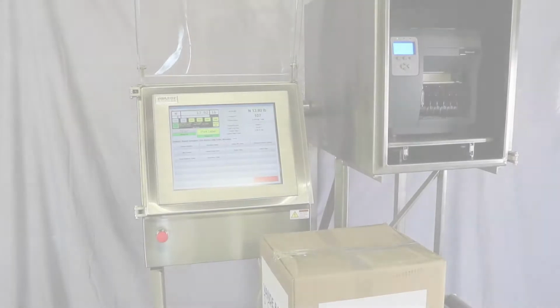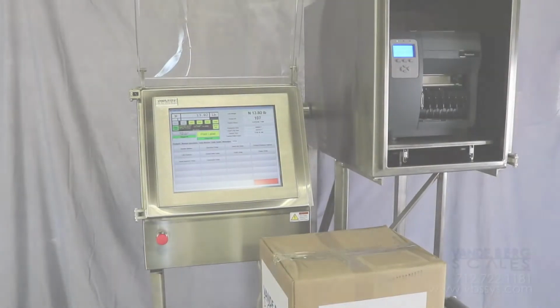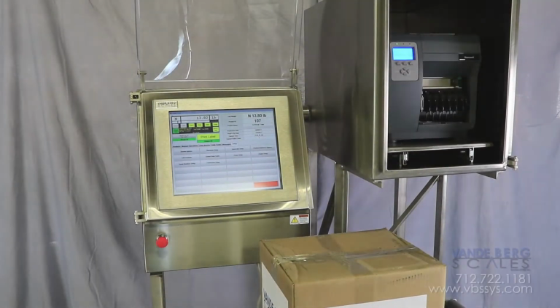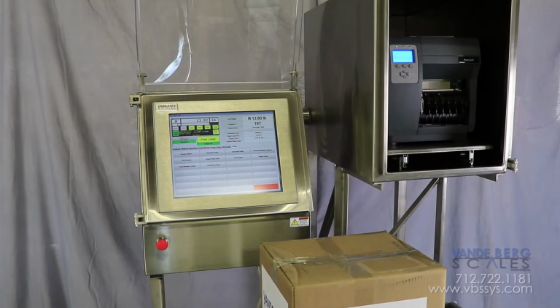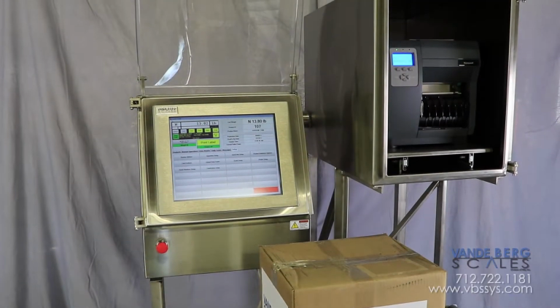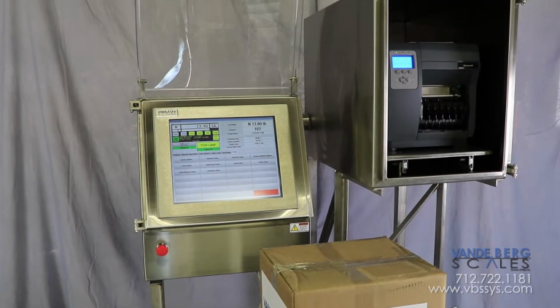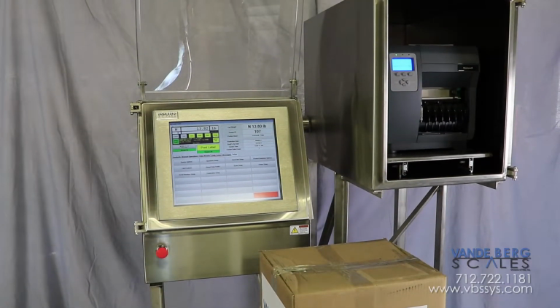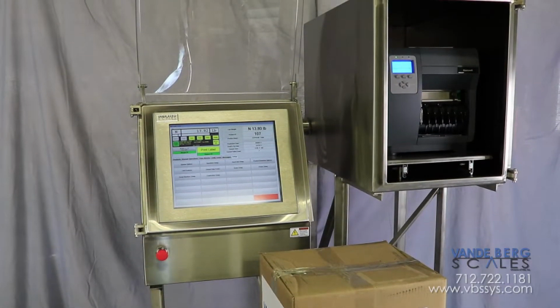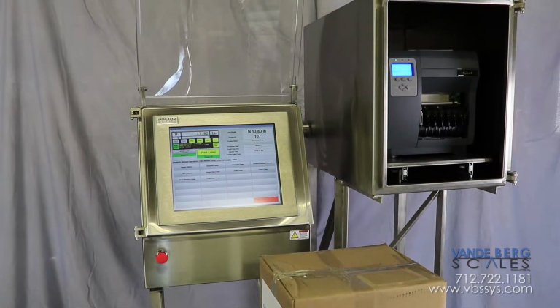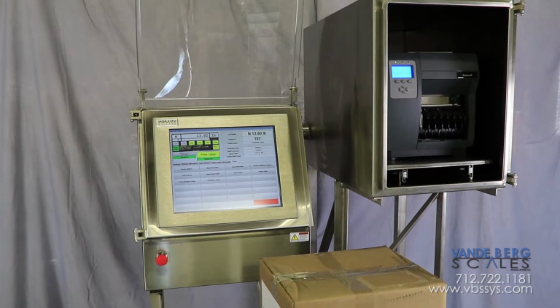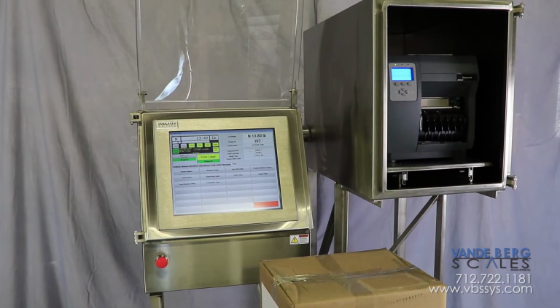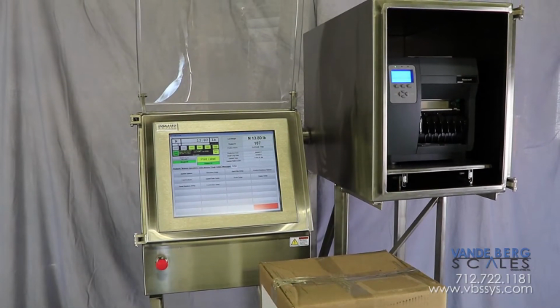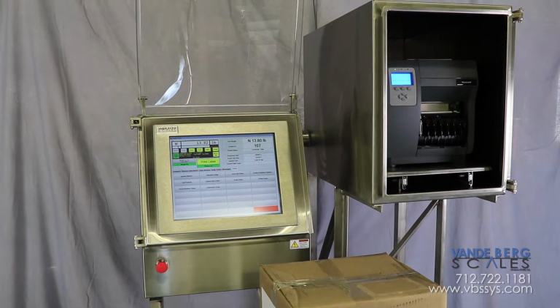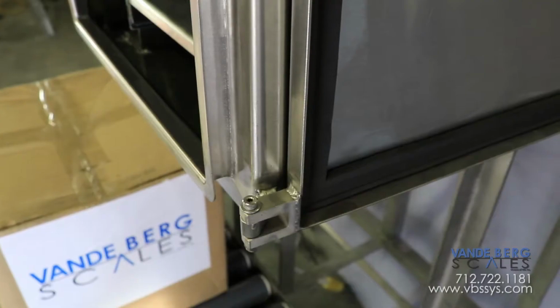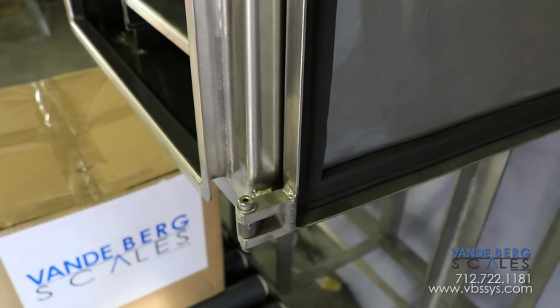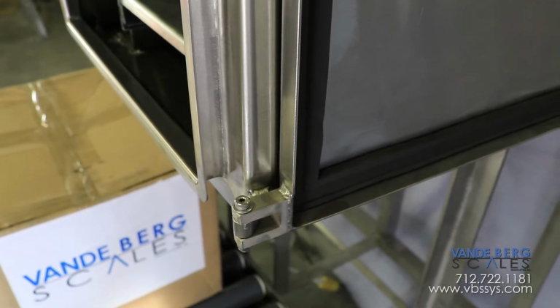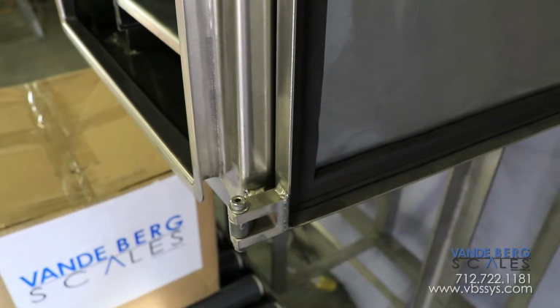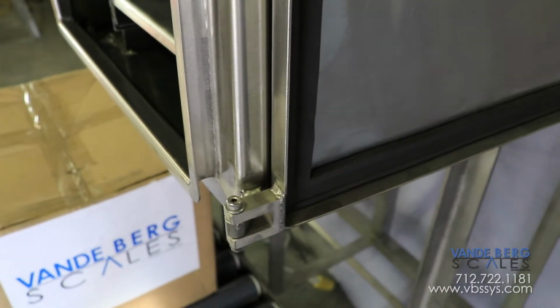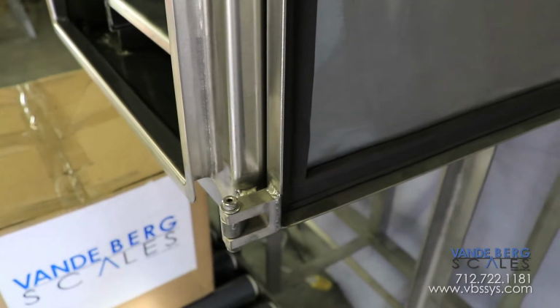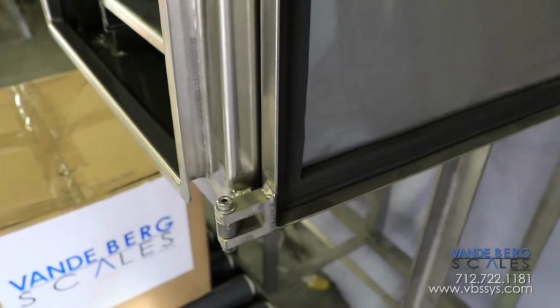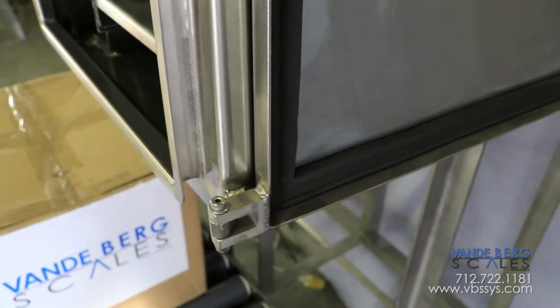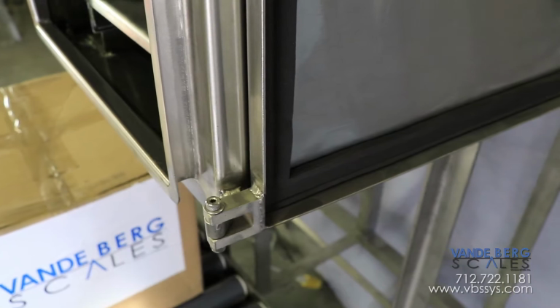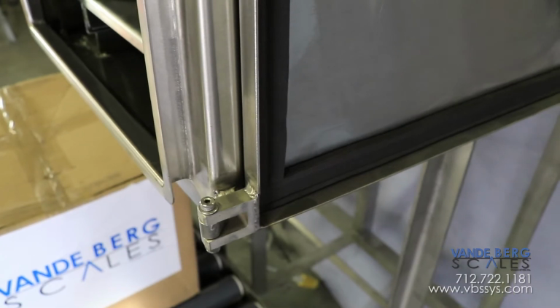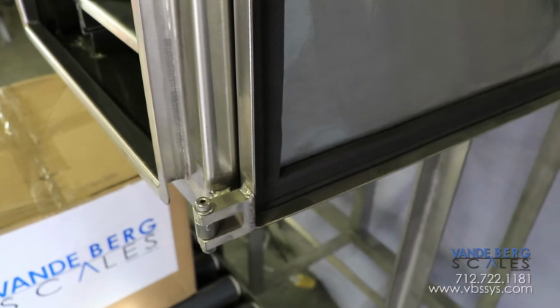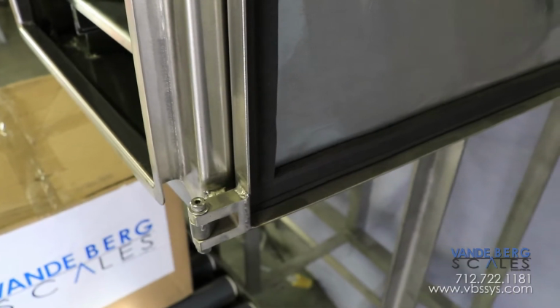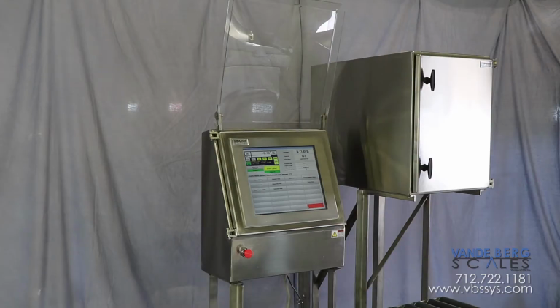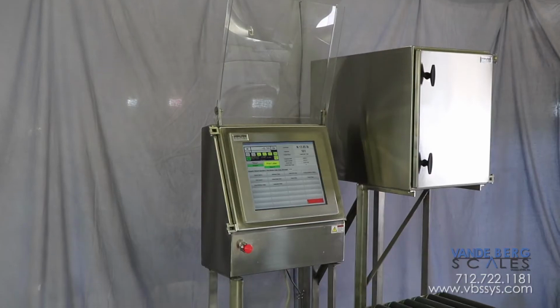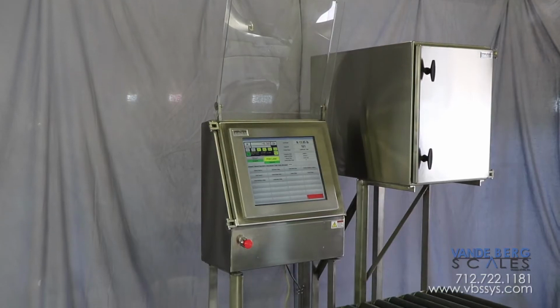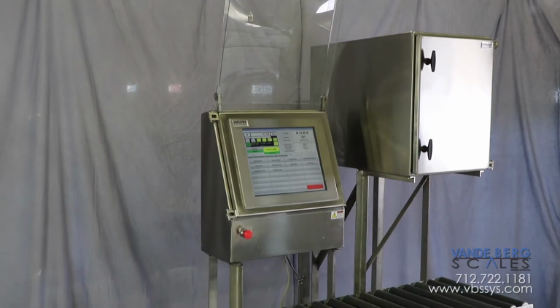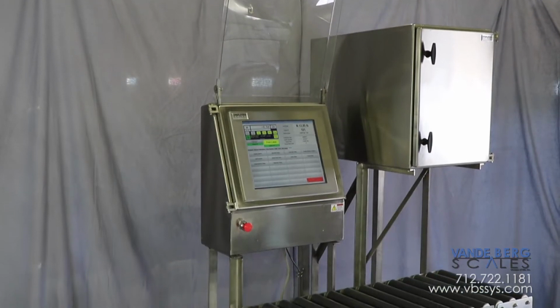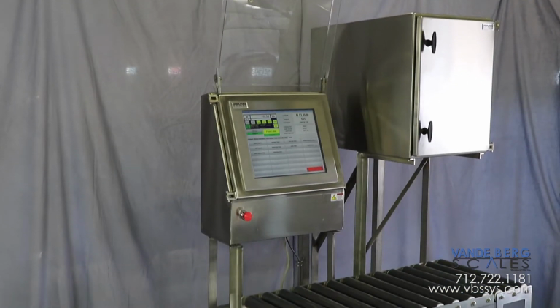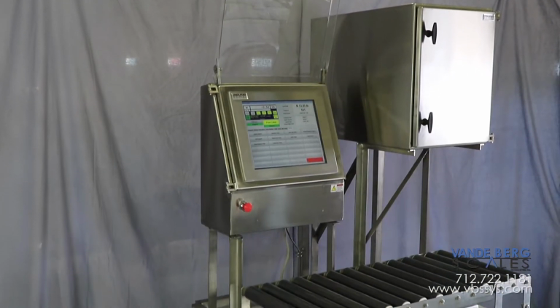The system contains two enclosures, which incorporate rain gutters and full seals, allowing the unit to remain on the plant floor during wash-down.